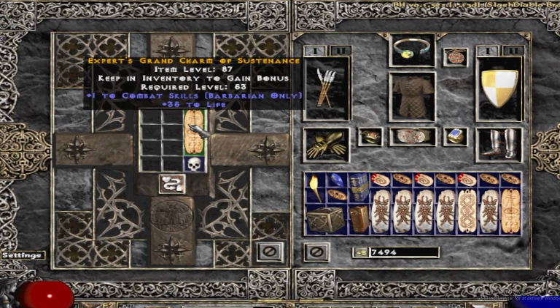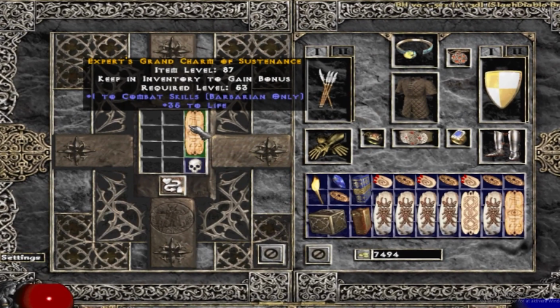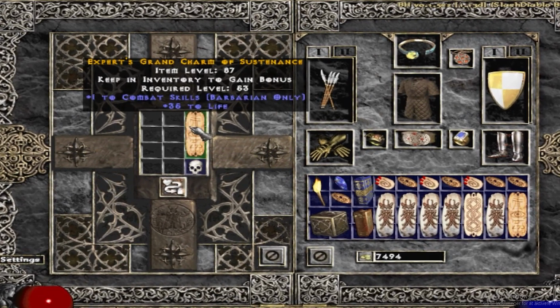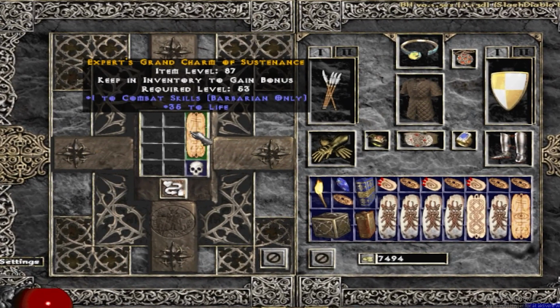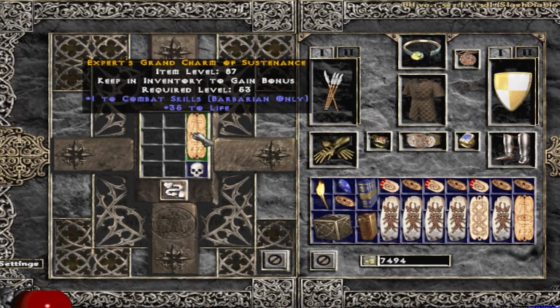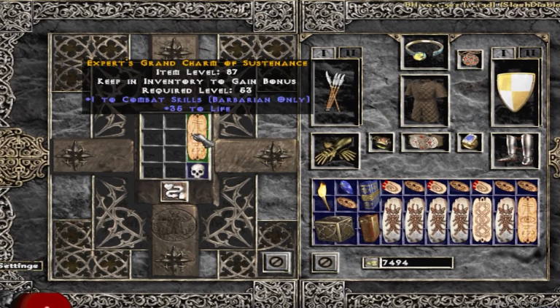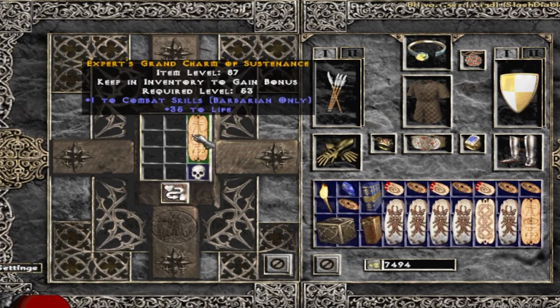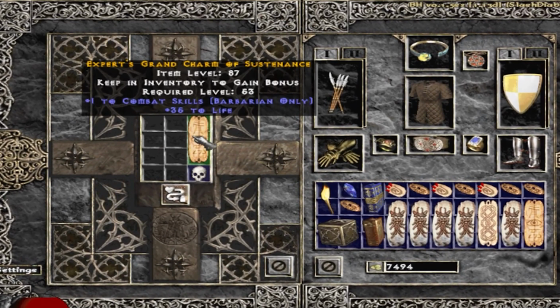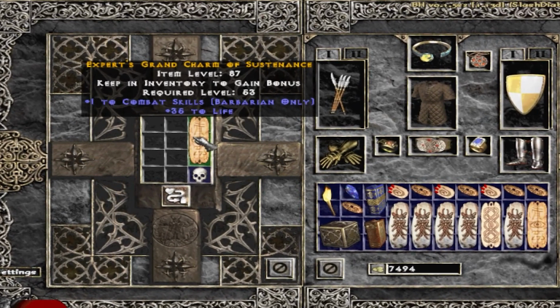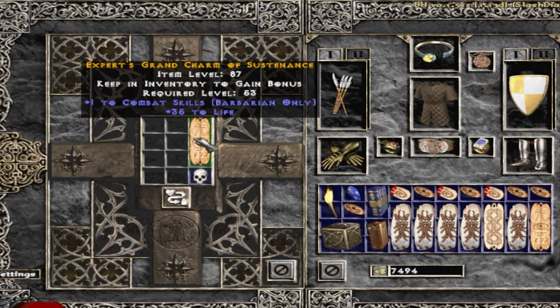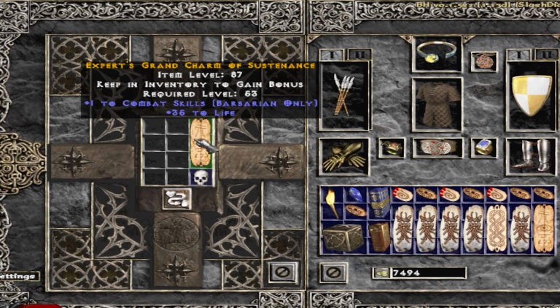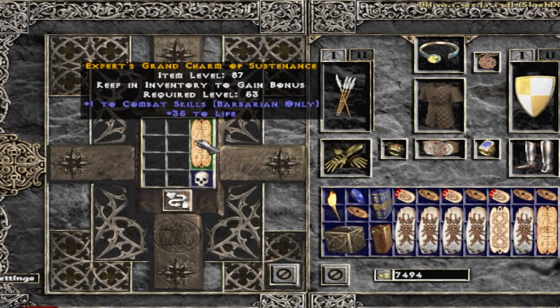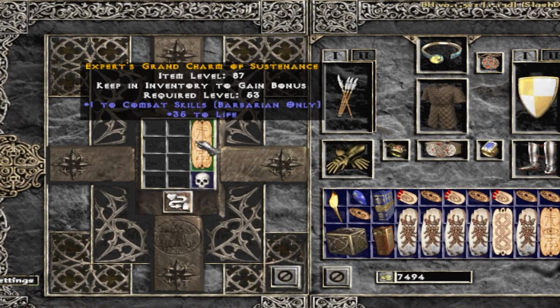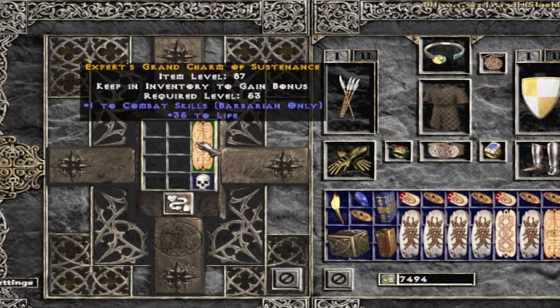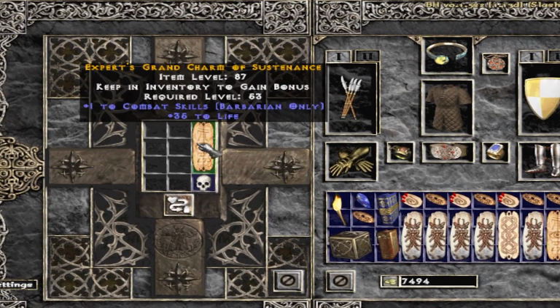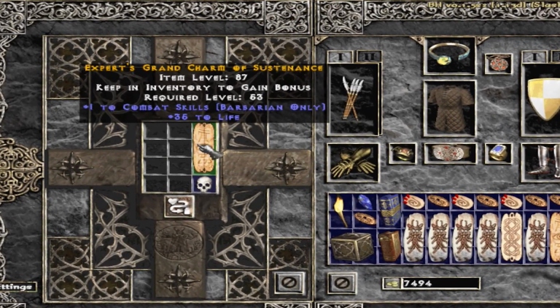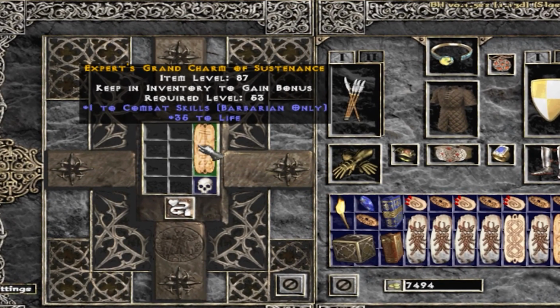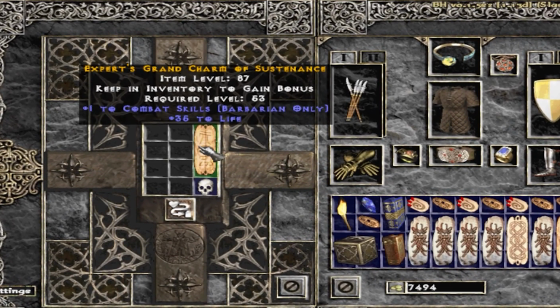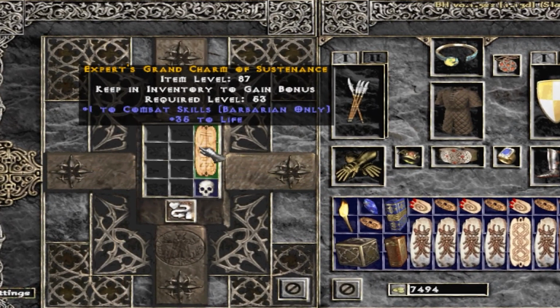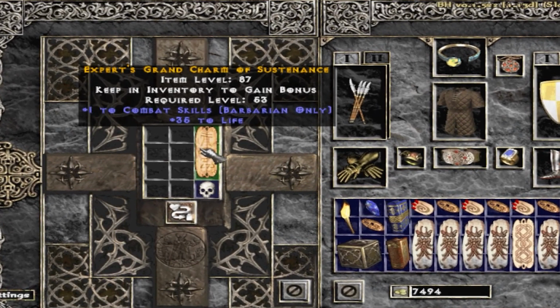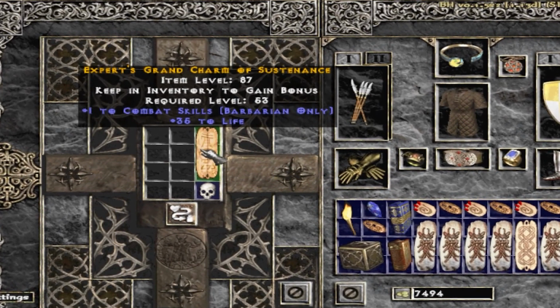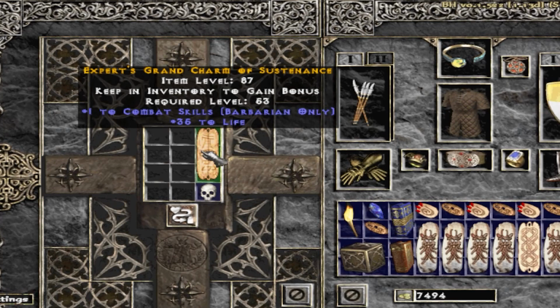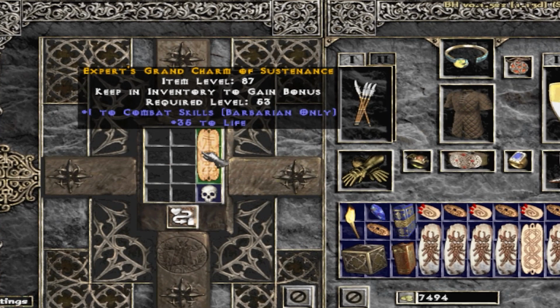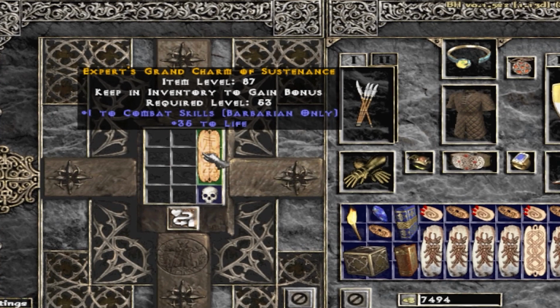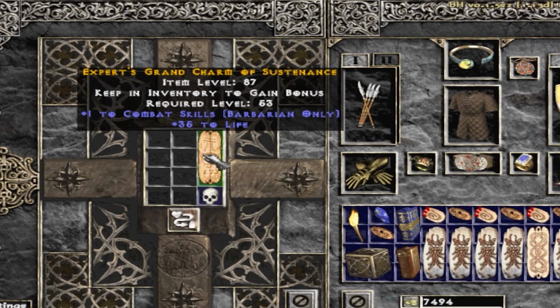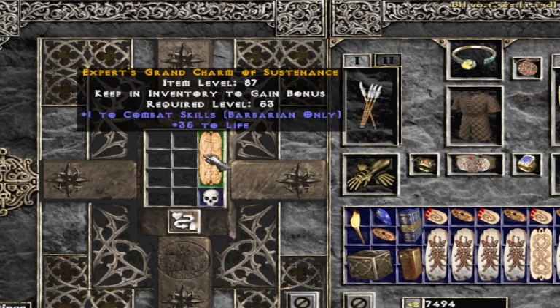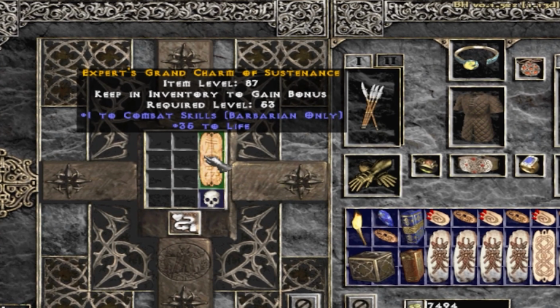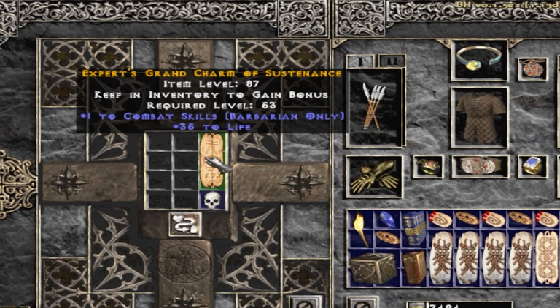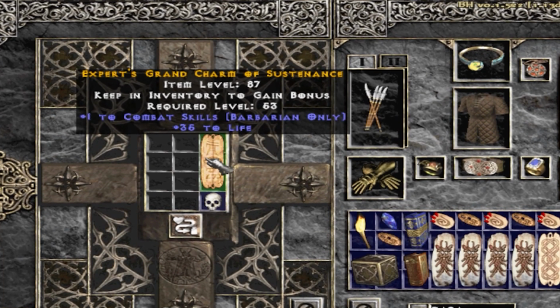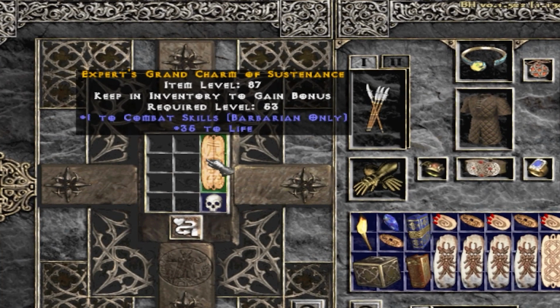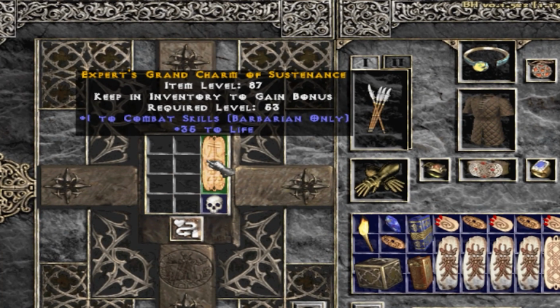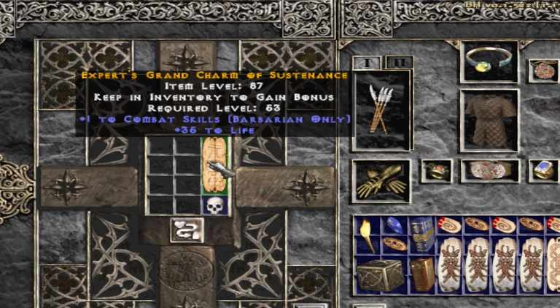The next one is a grand charm — look at this one: +2 to Combat Skills with 35 to life. This is a very sexy grand charm skiller.